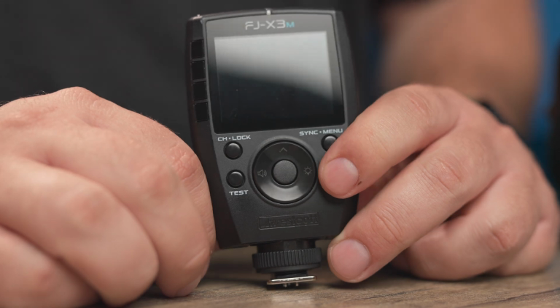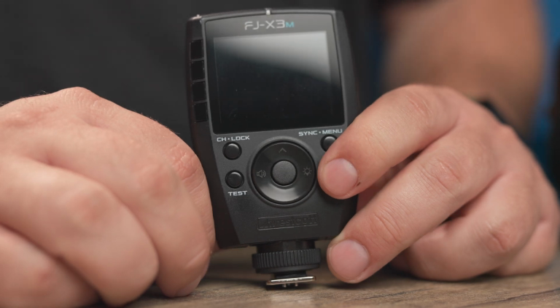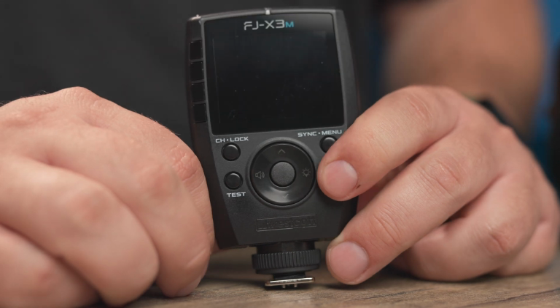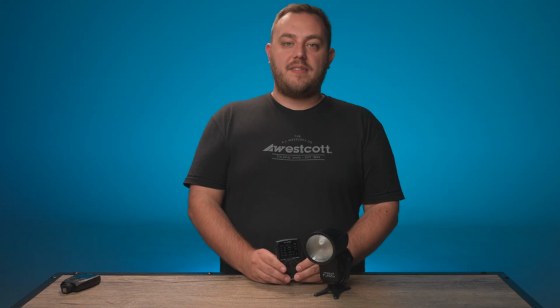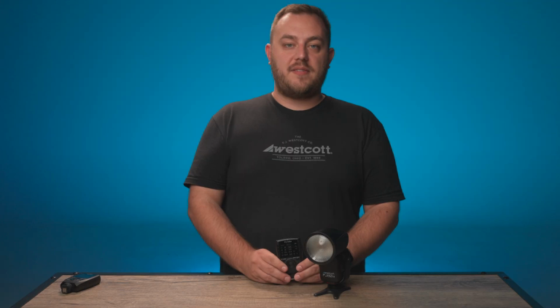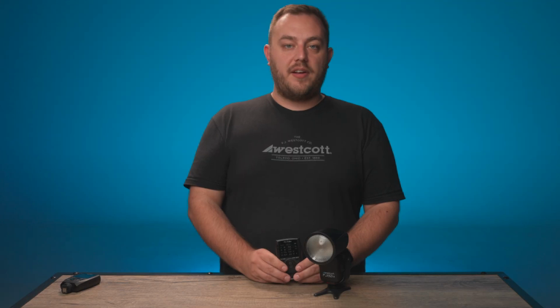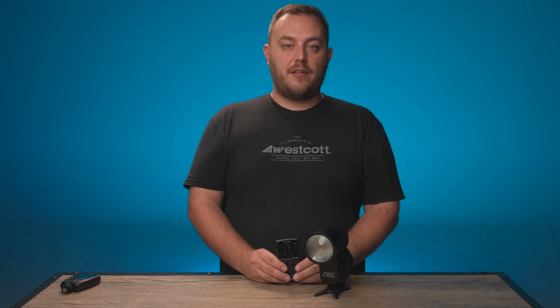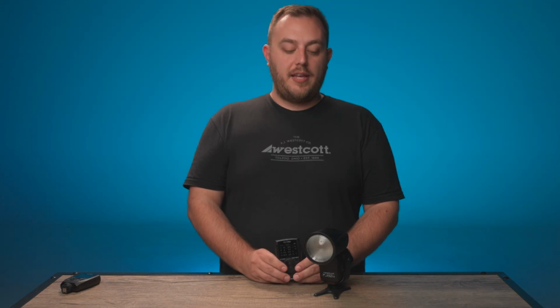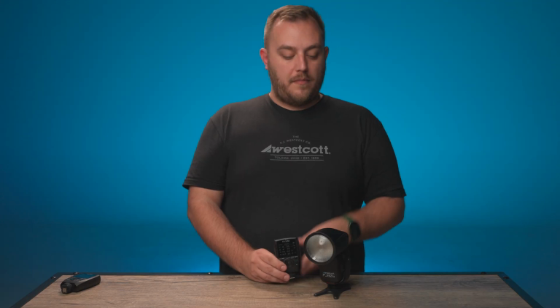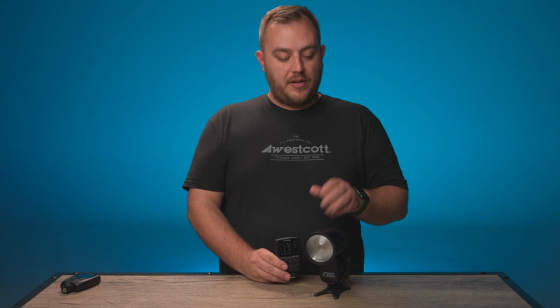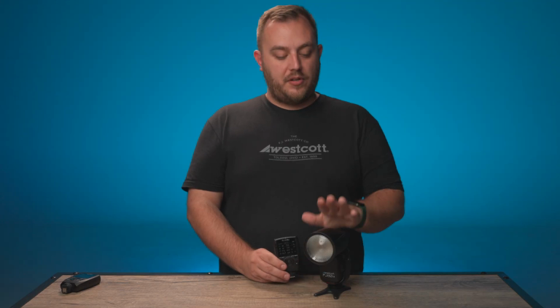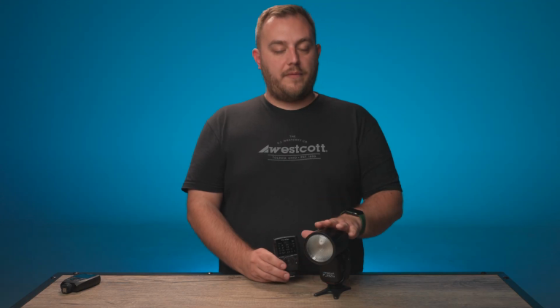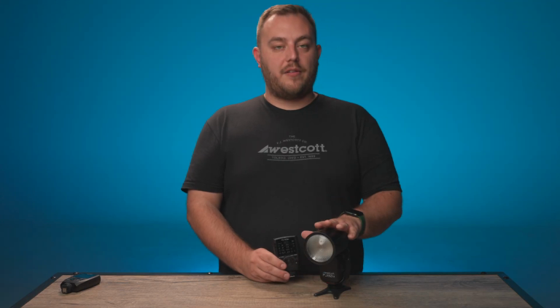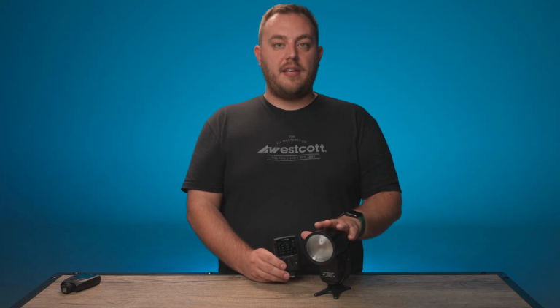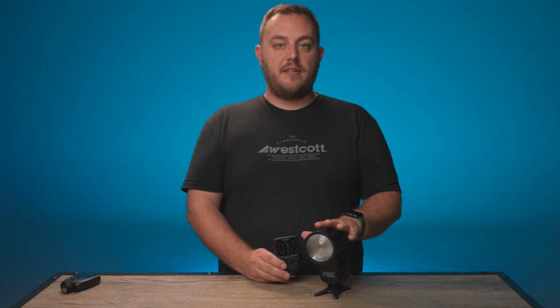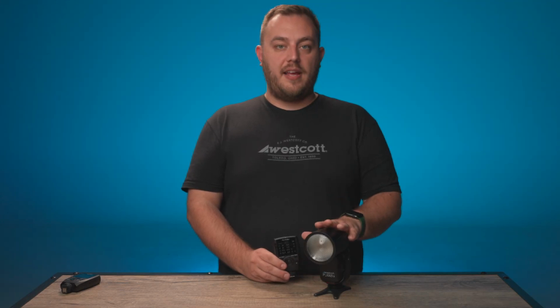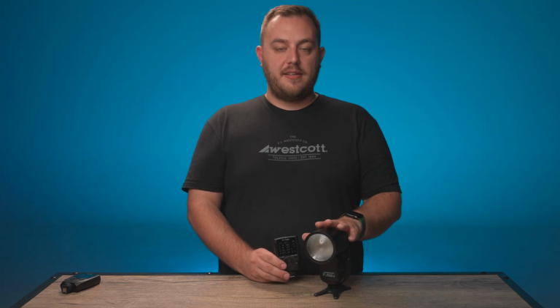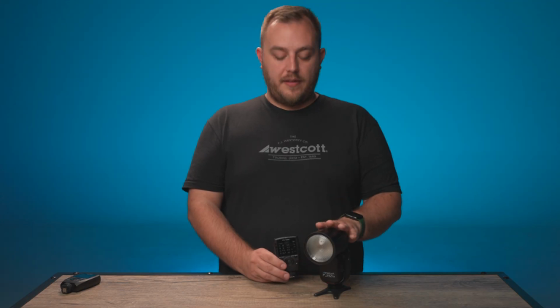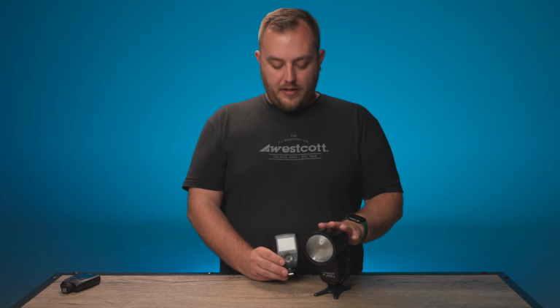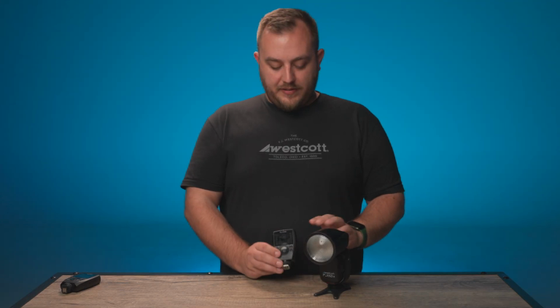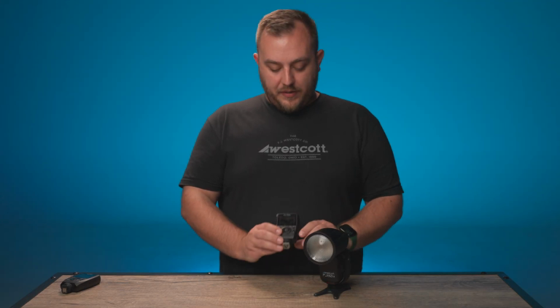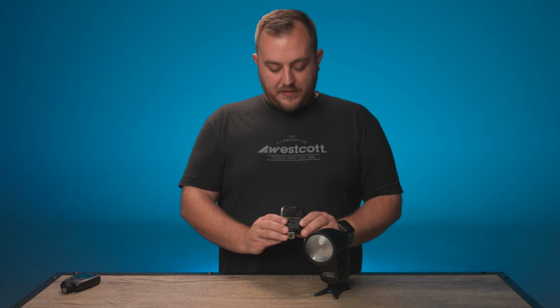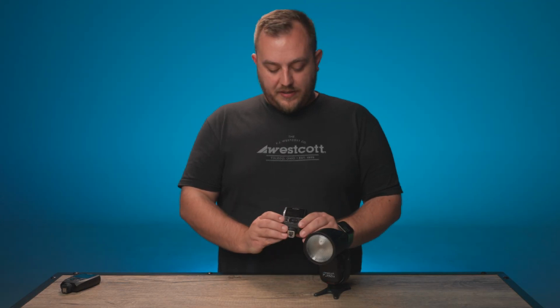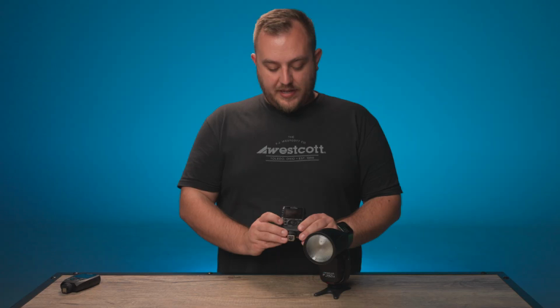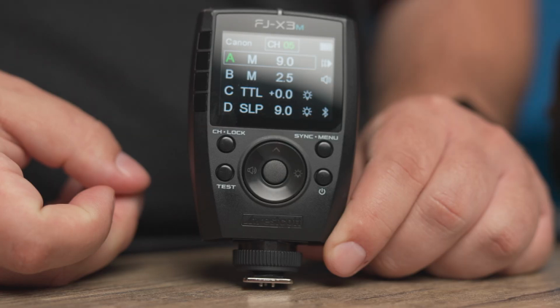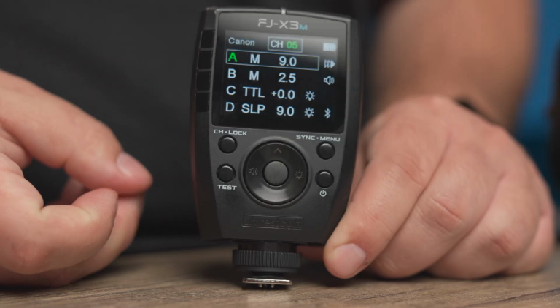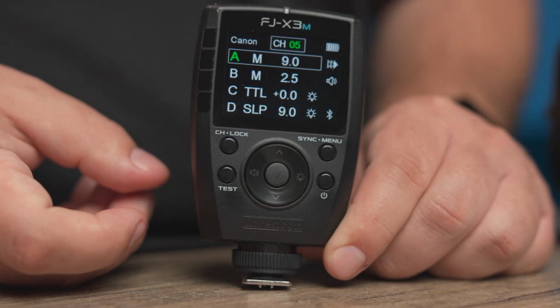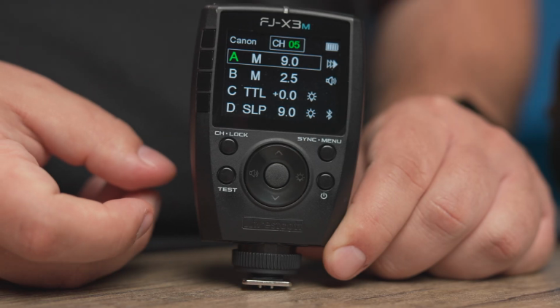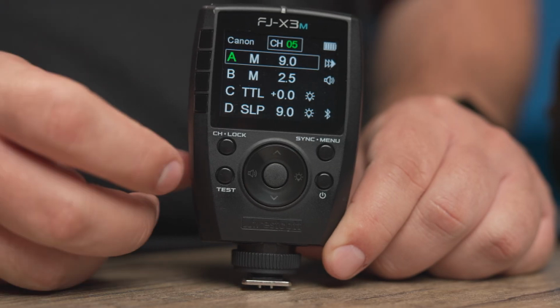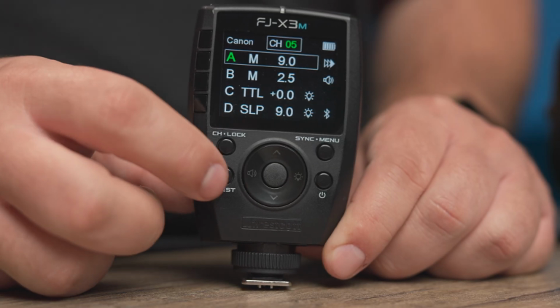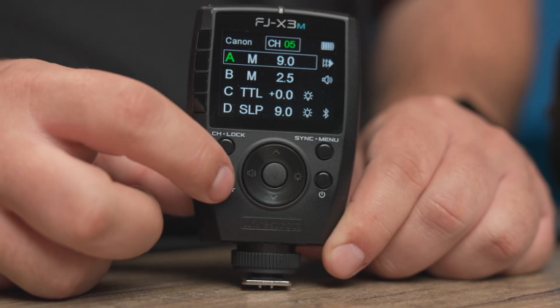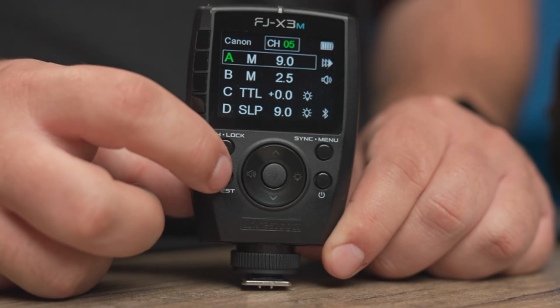When it comes to test firing your light, make sure you have your light connected. Simply hit the test button on the side here to fire your light.